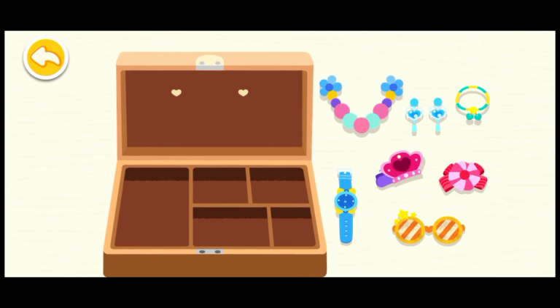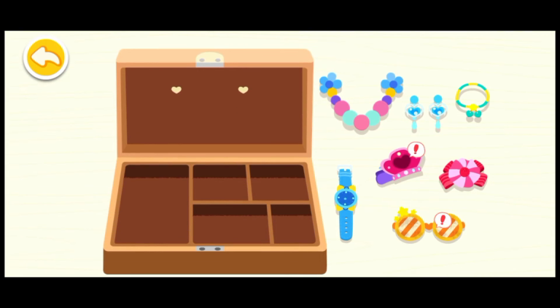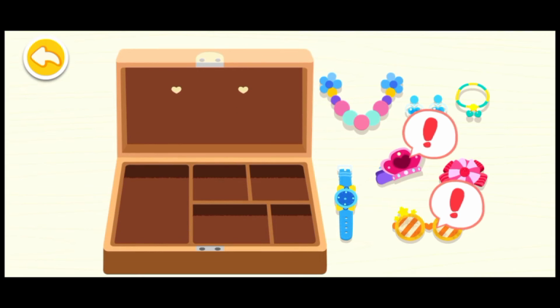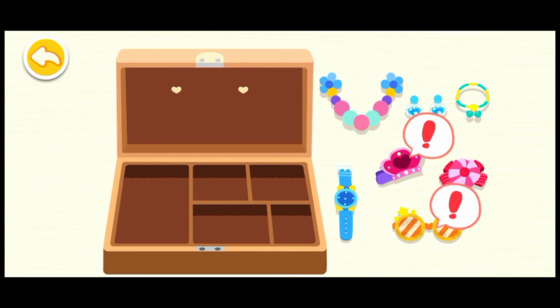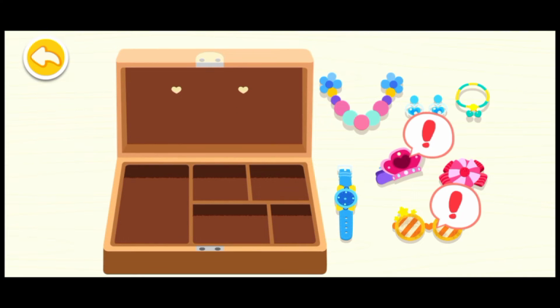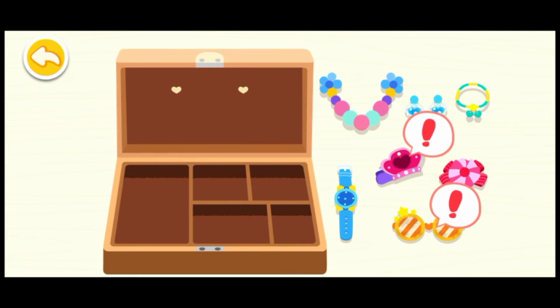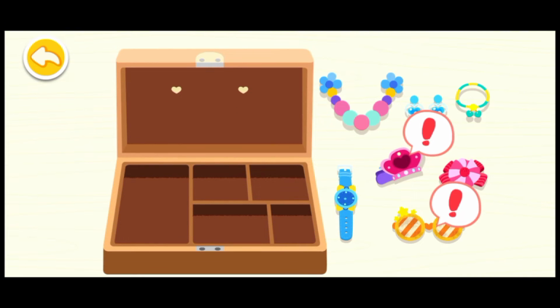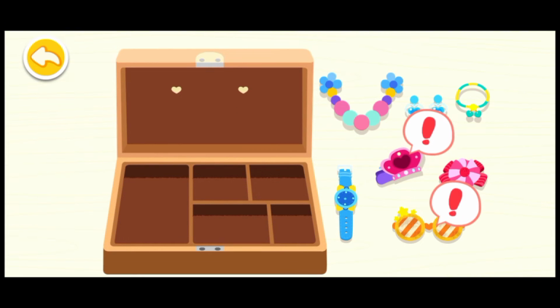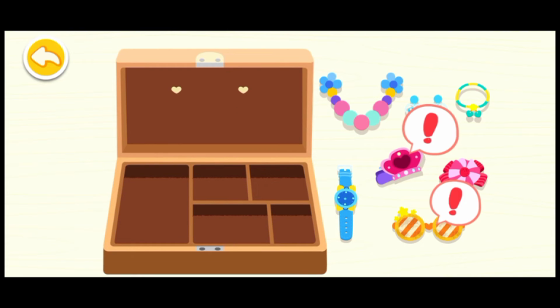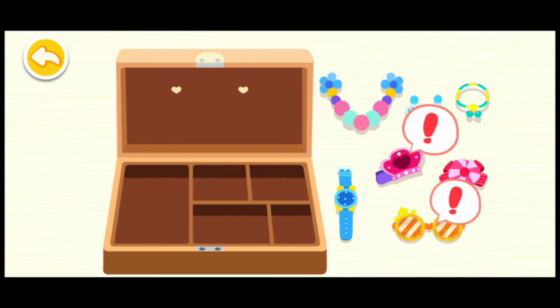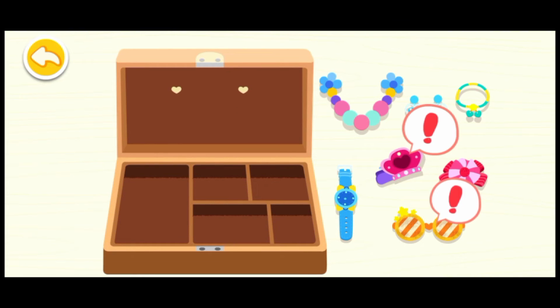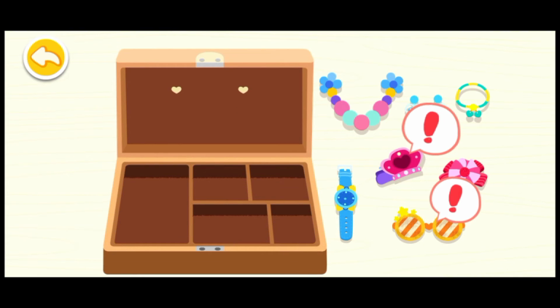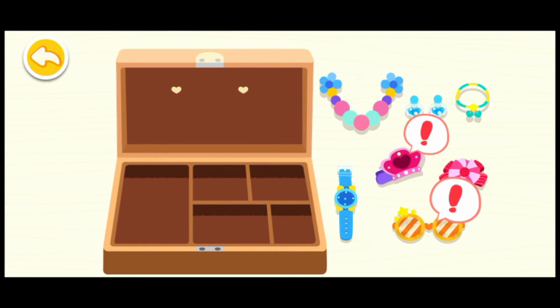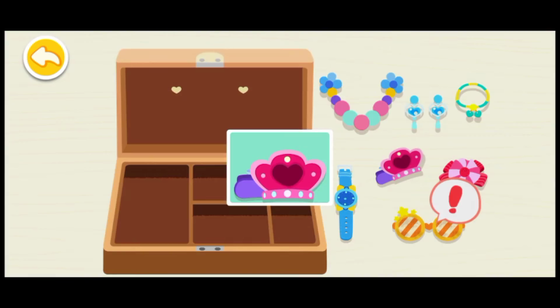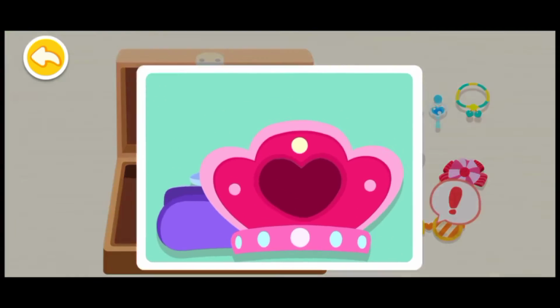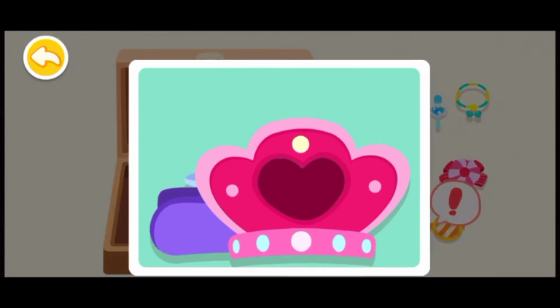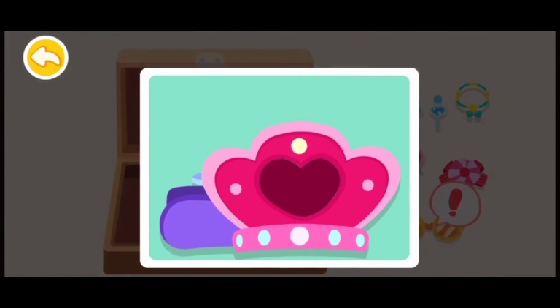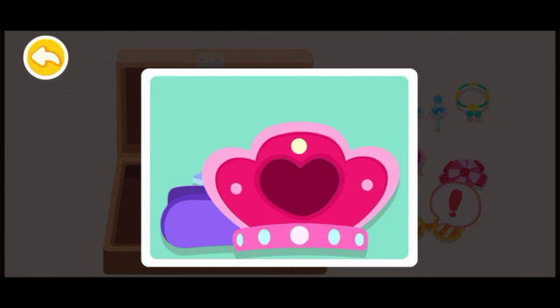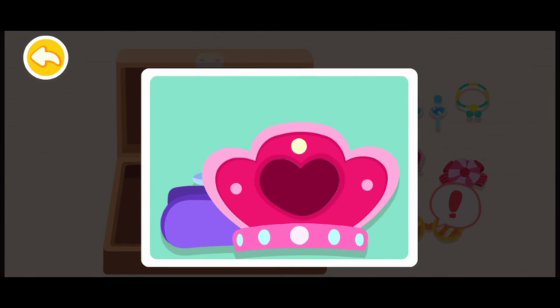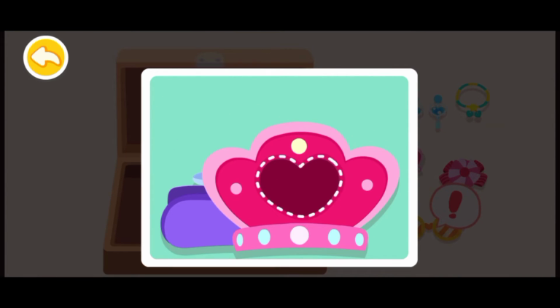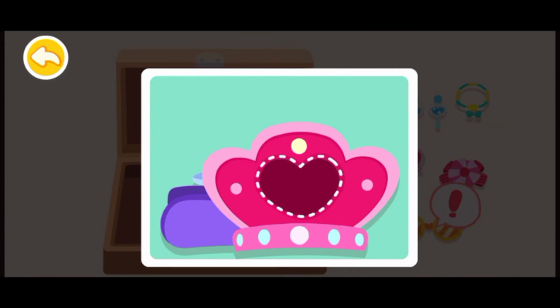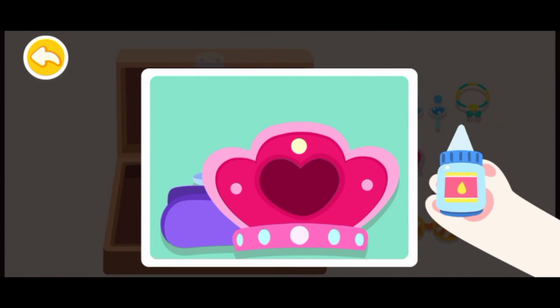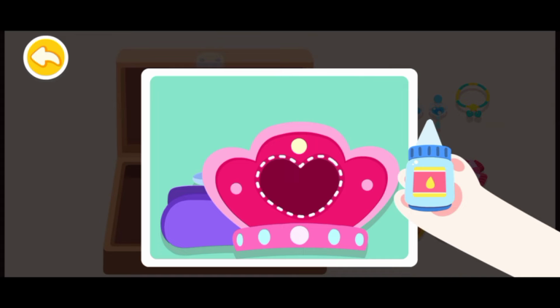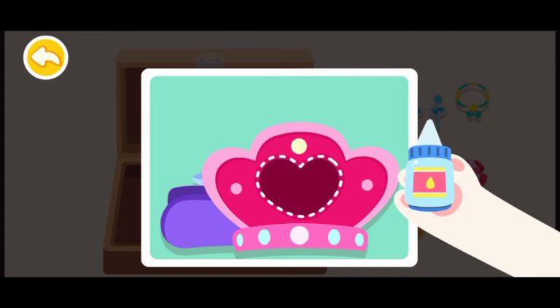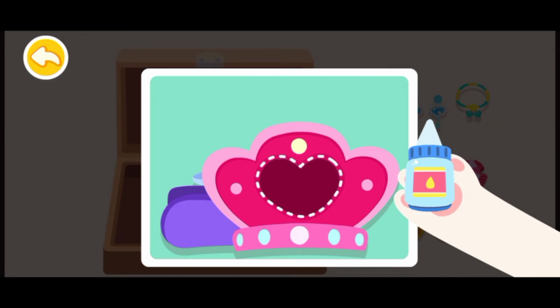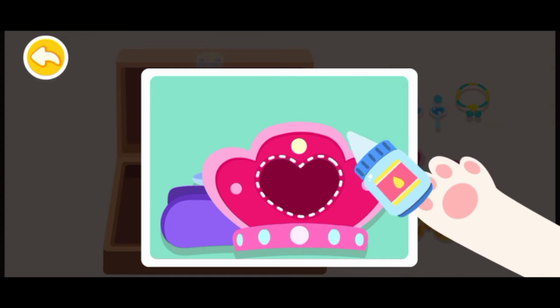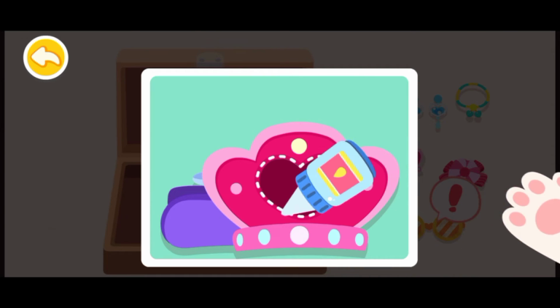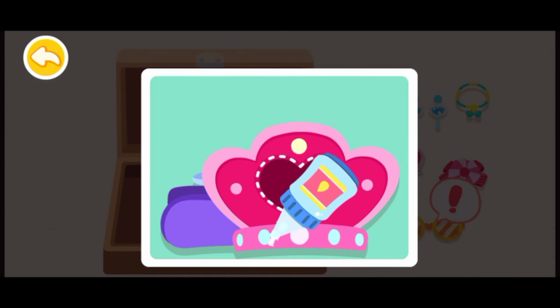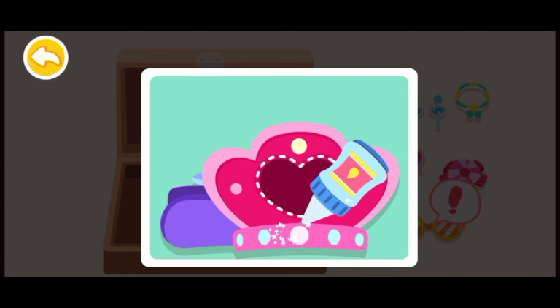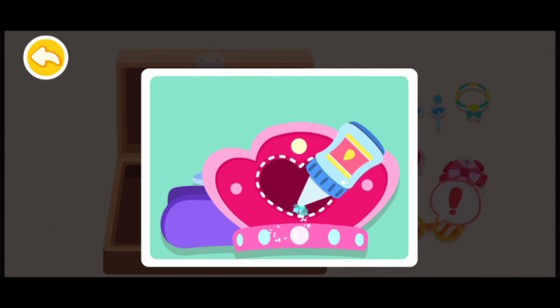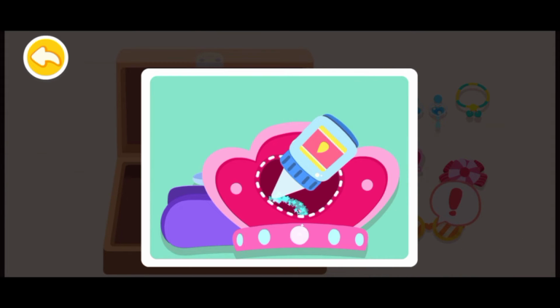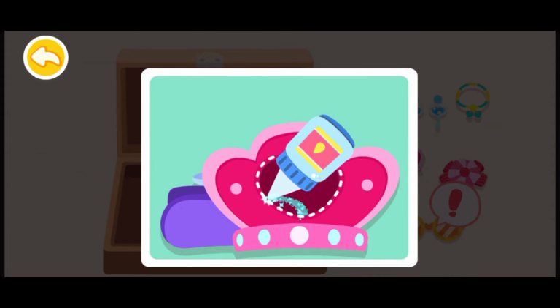How pretty the jewelries are. Let's put them away in the box.